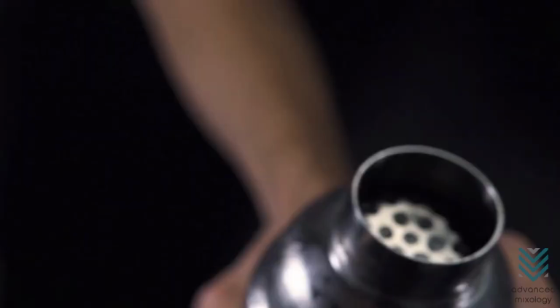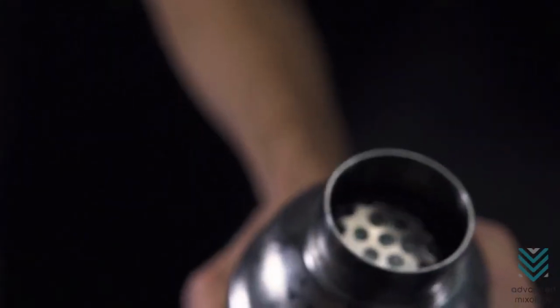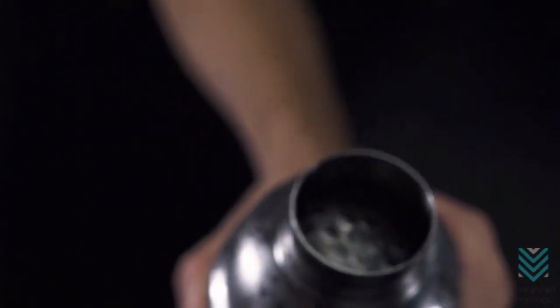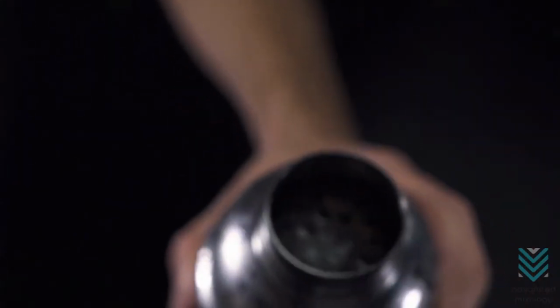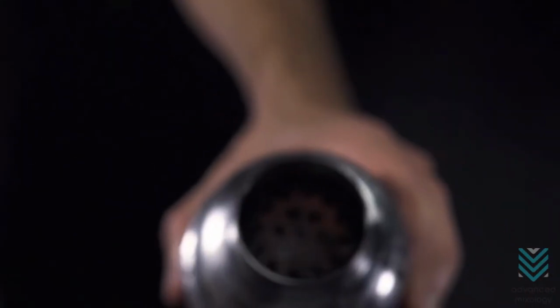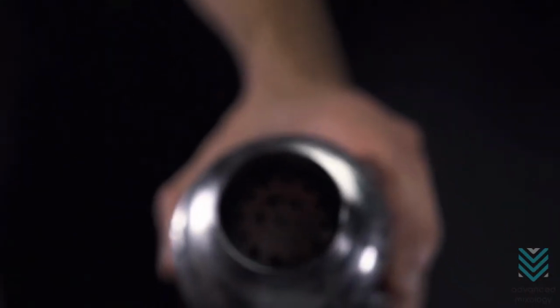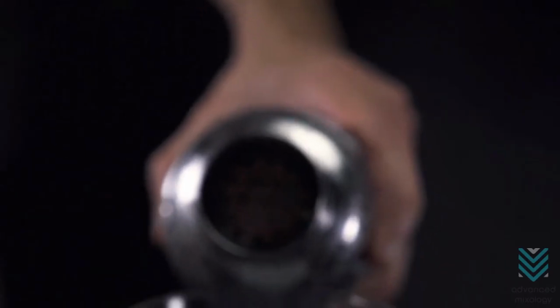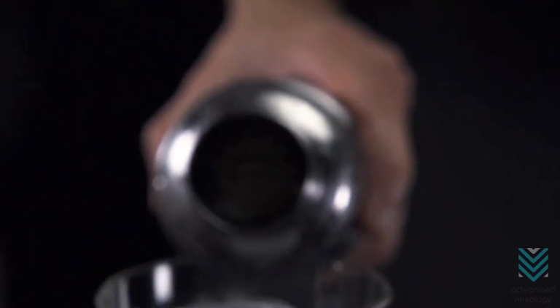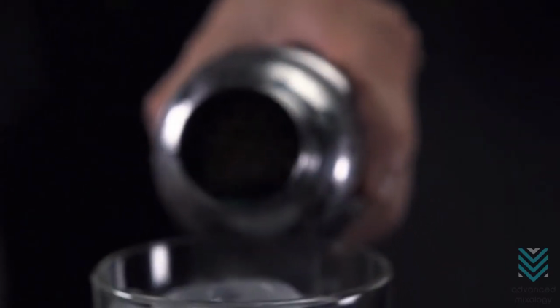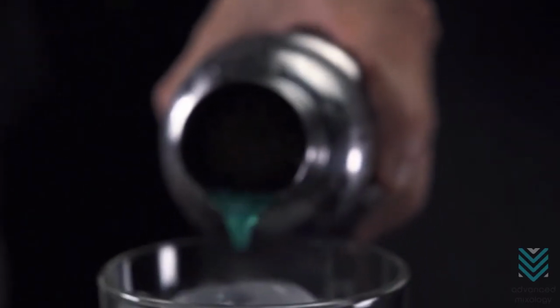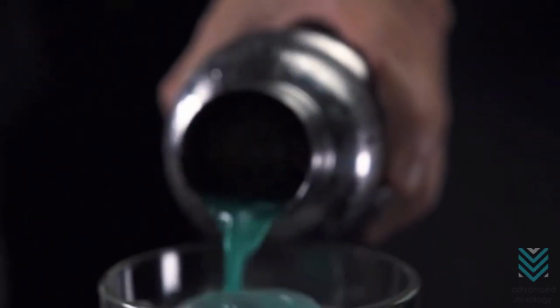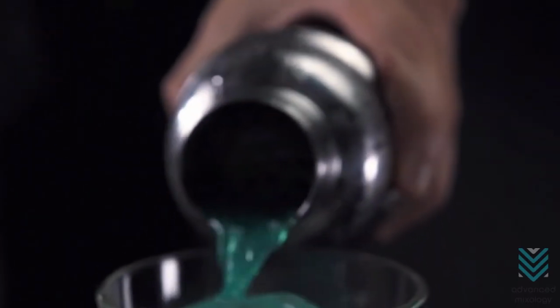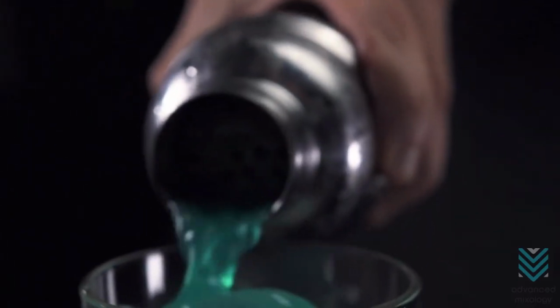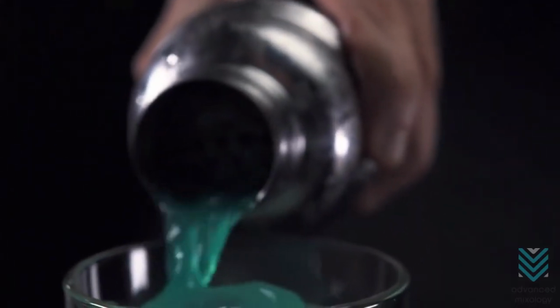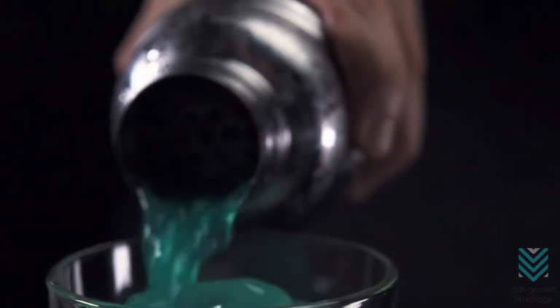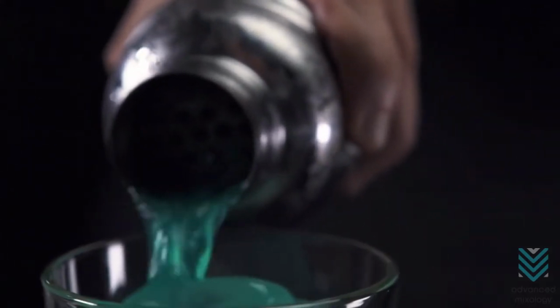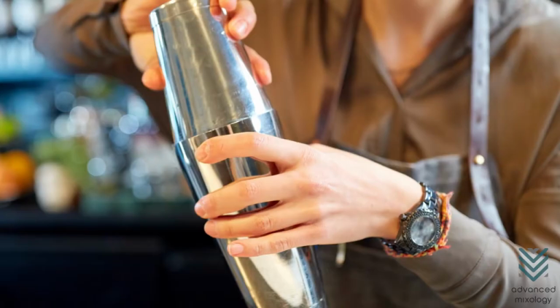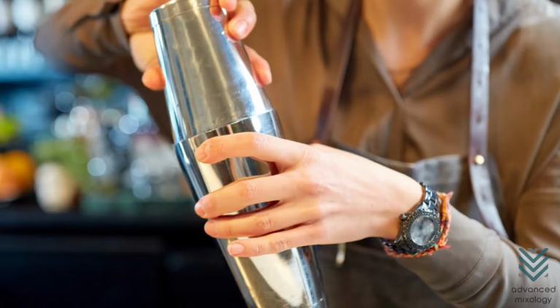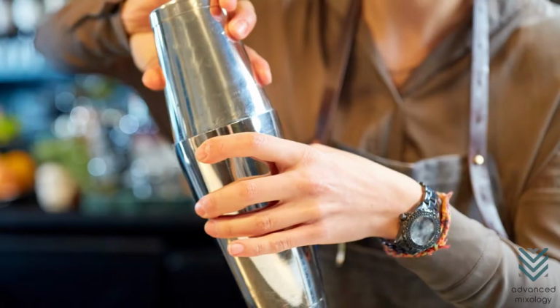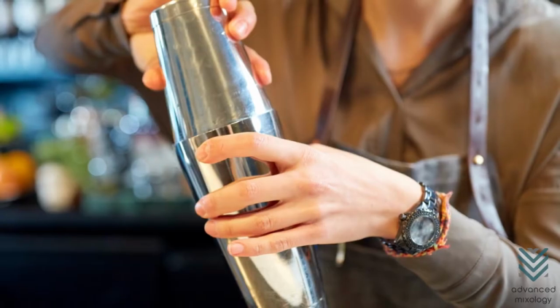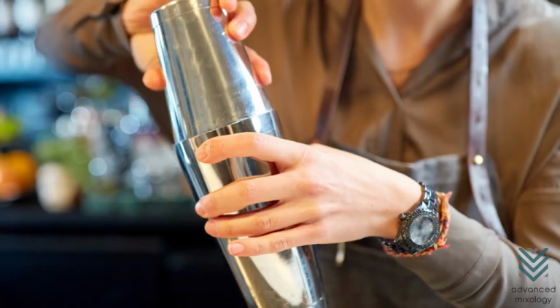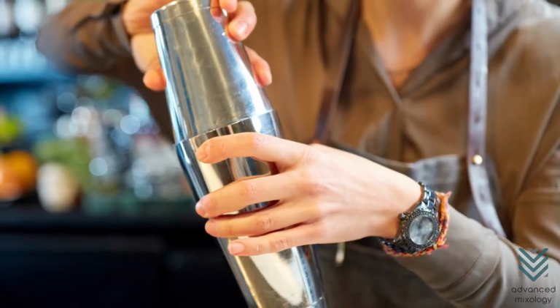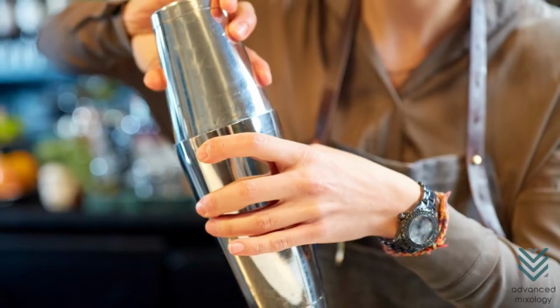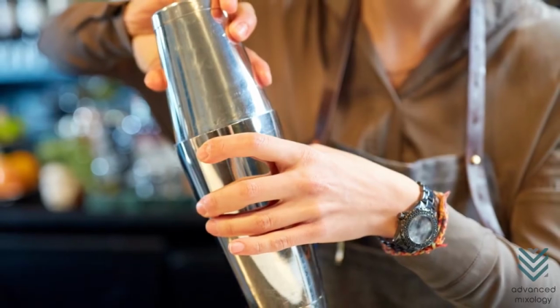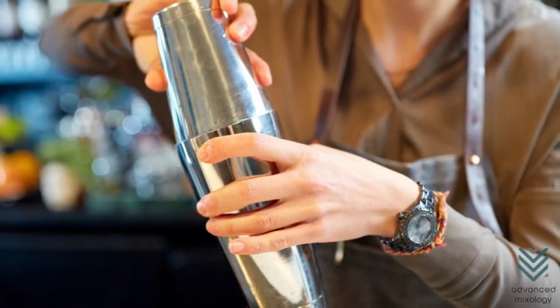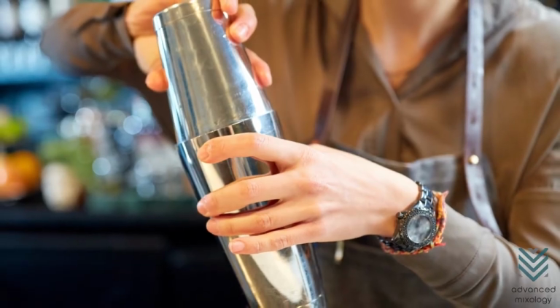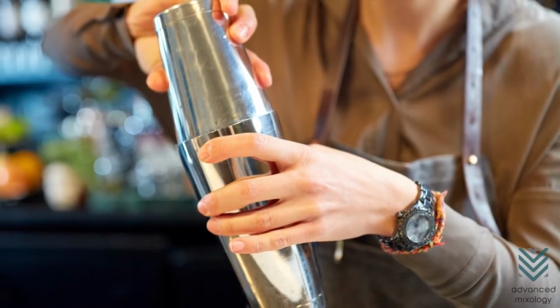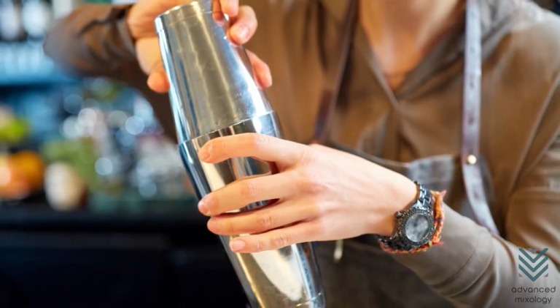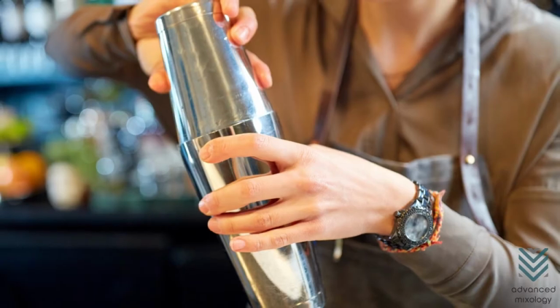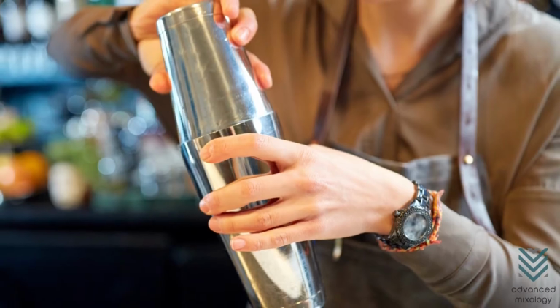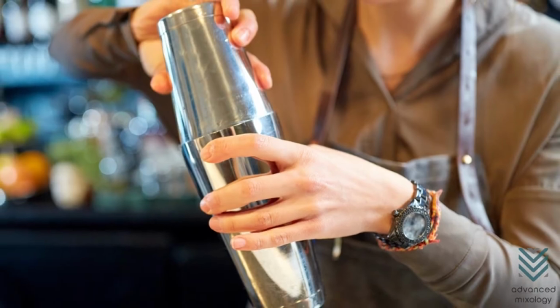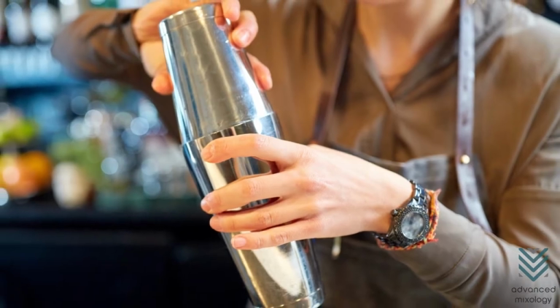In this video, we will explain how to unstuck your cocktail shaker. But before we do that, let's discuss why your cocktail shaker gets stuck in the first place.